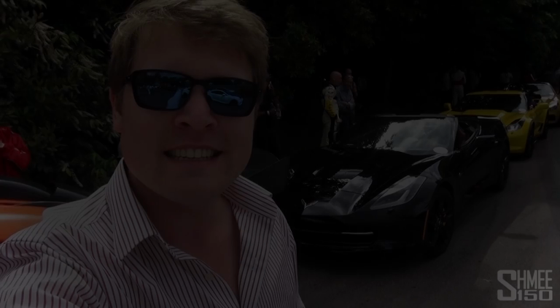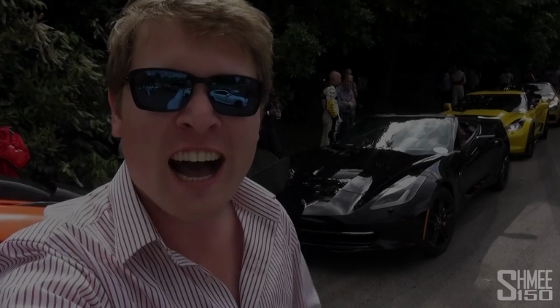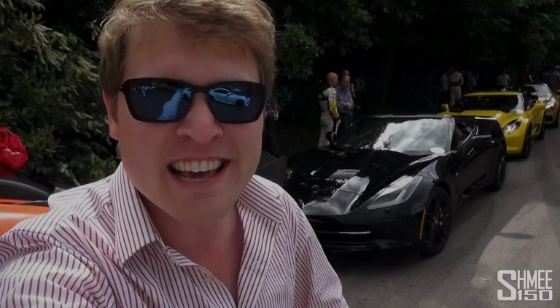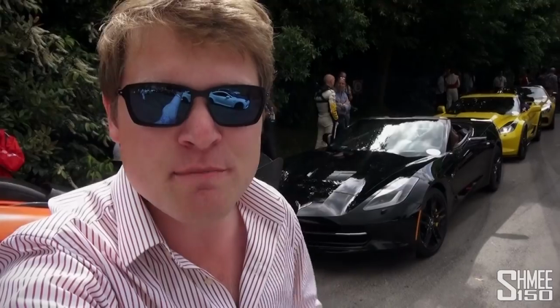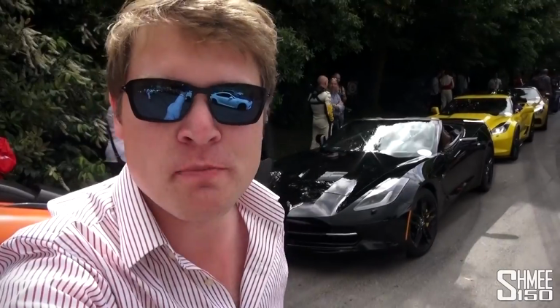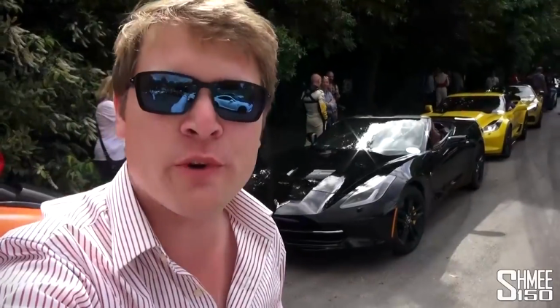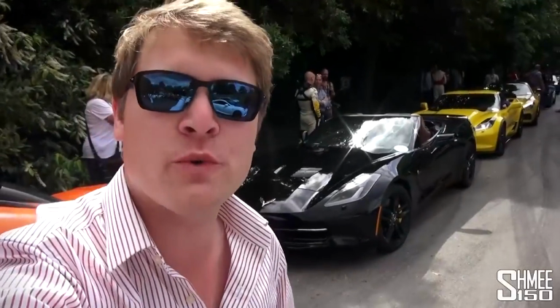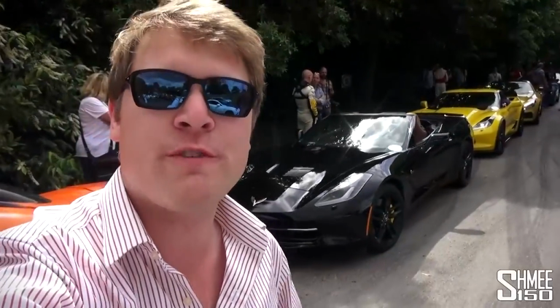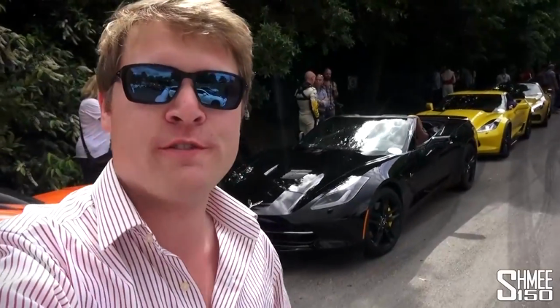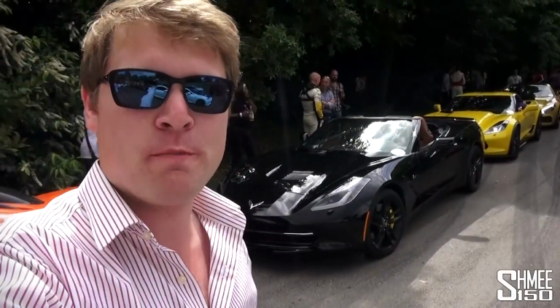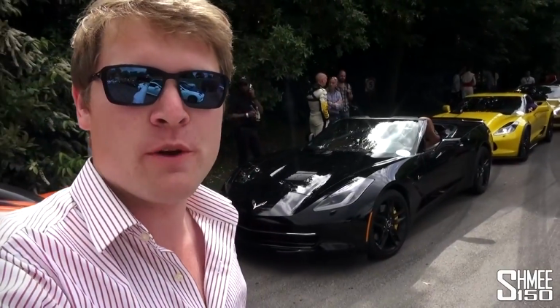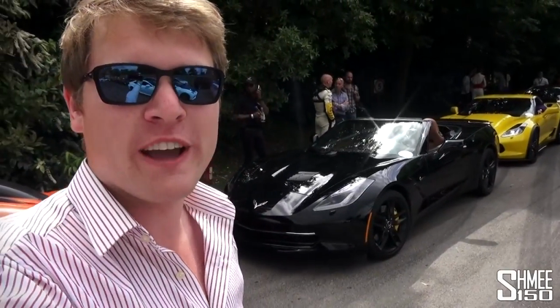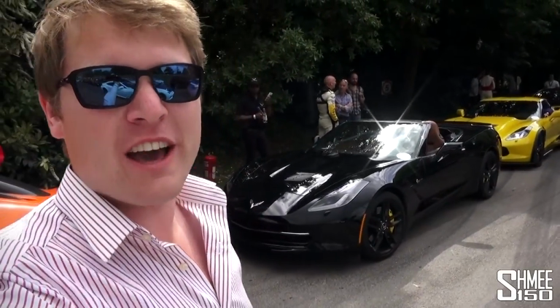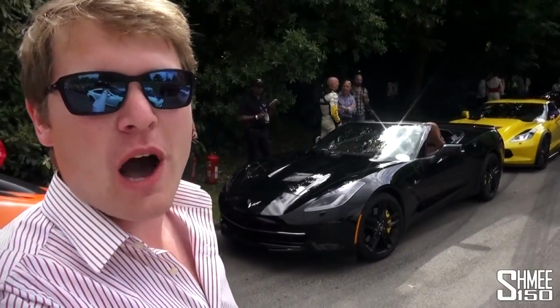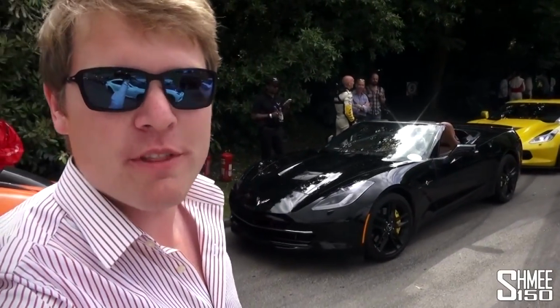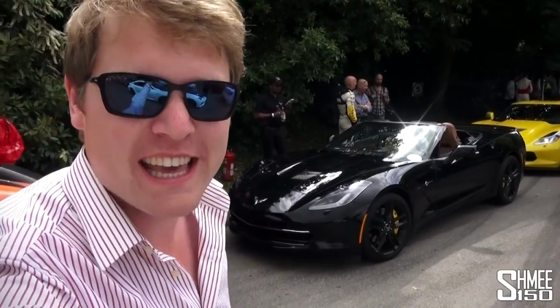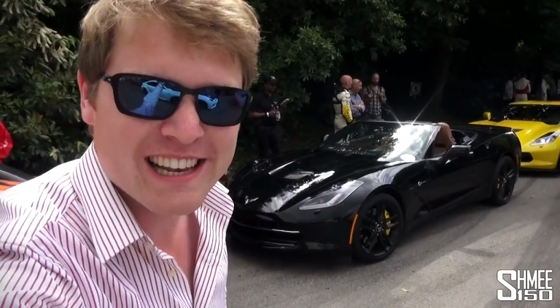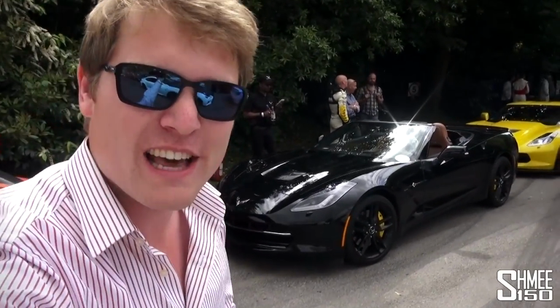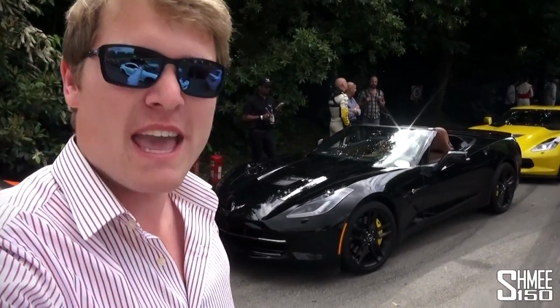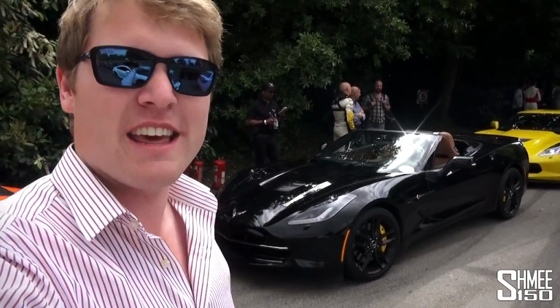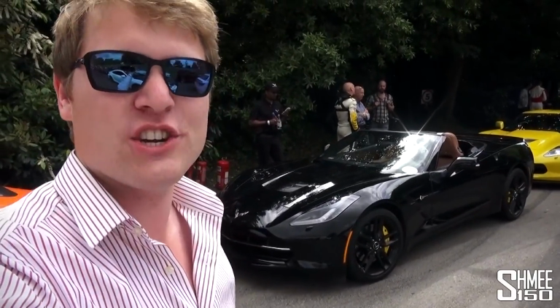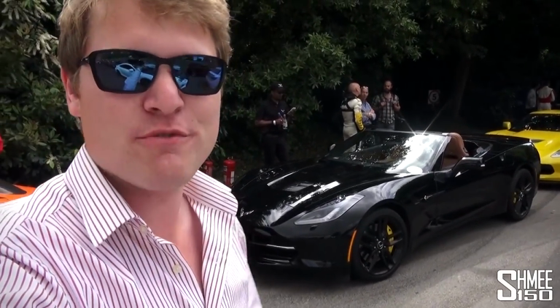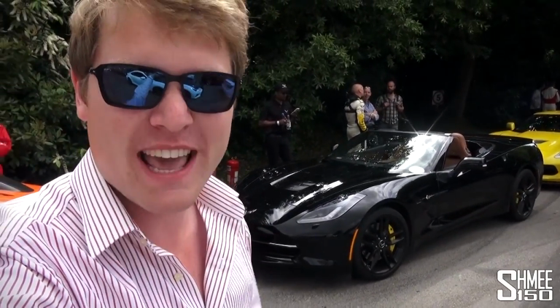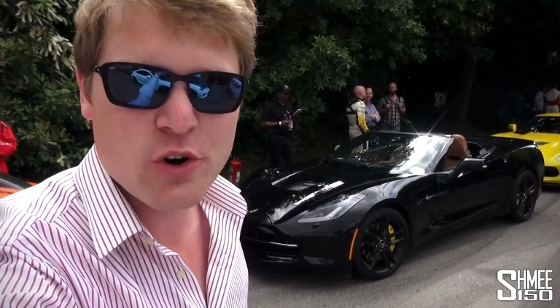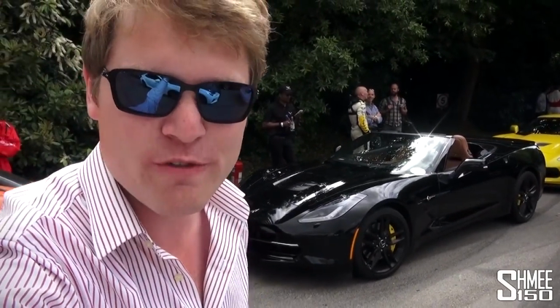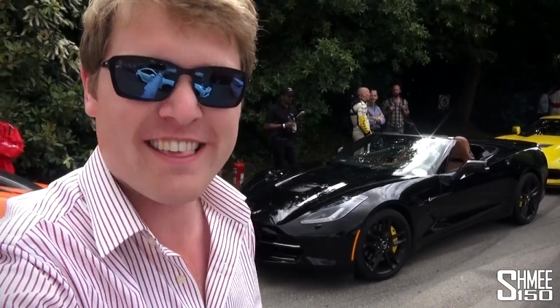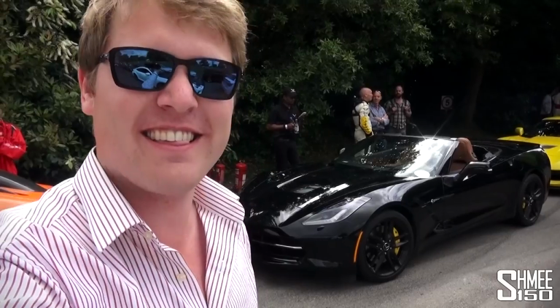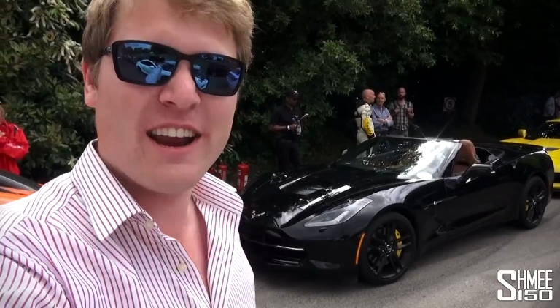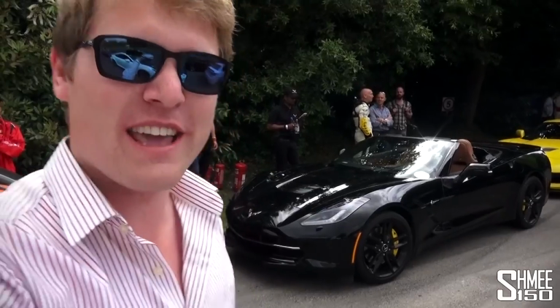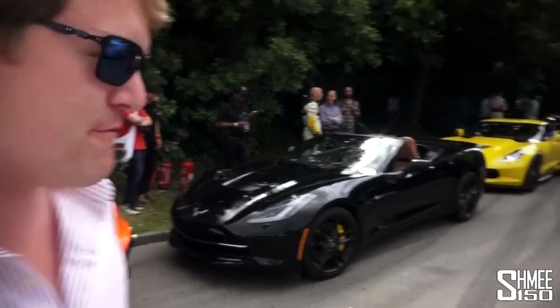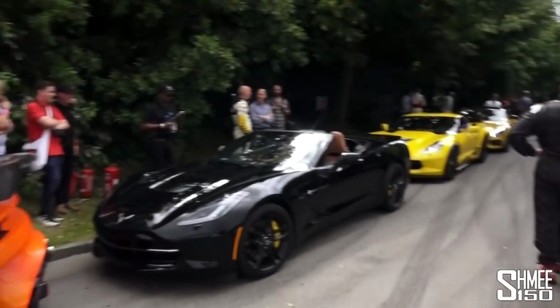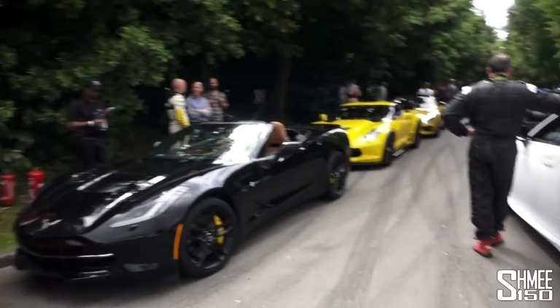Hi guys, I'm Shmi. We're at the Goodwood Festival of Speed and we're going to go up the hill climb in the Chevrolet Corvette Stingray Convertible.